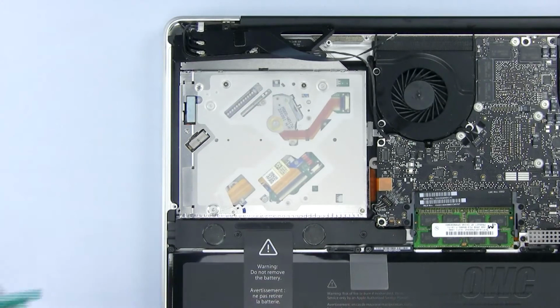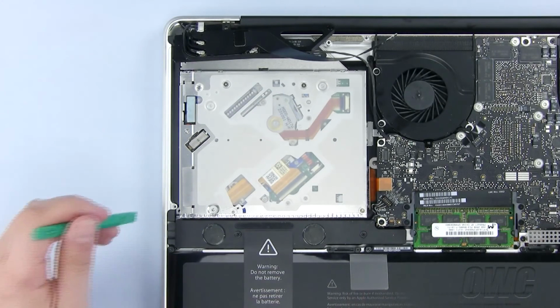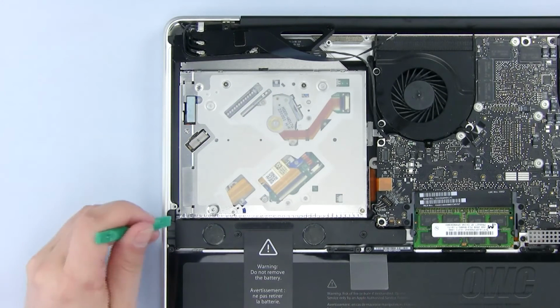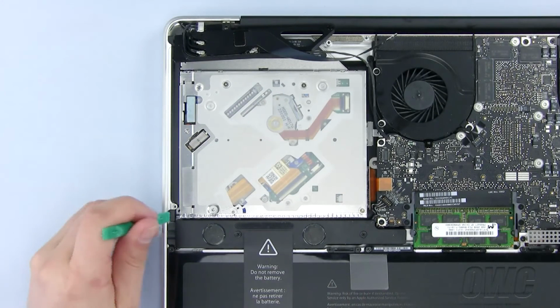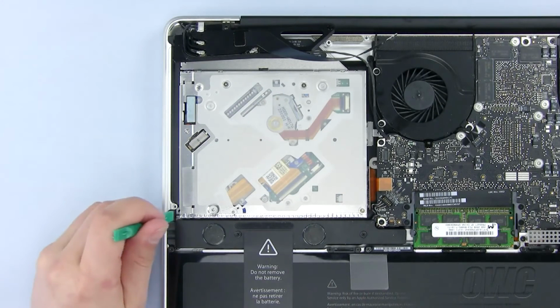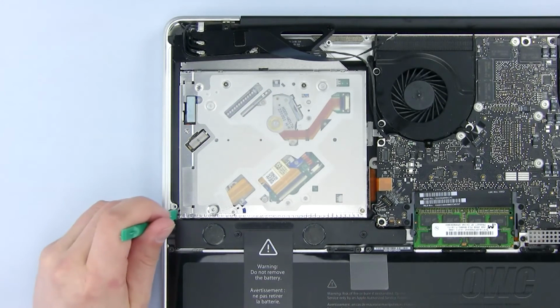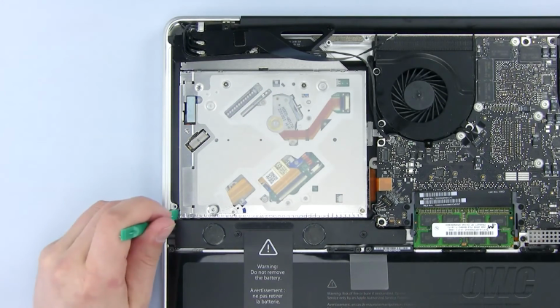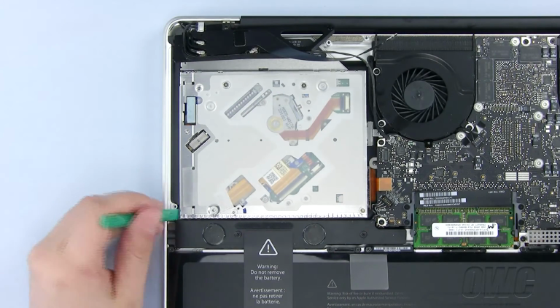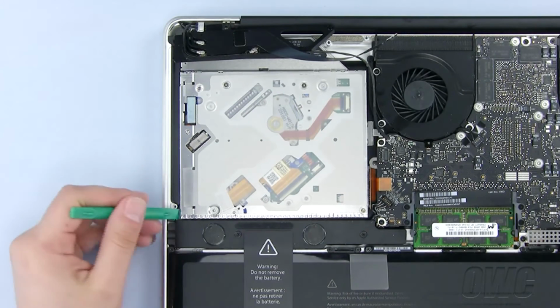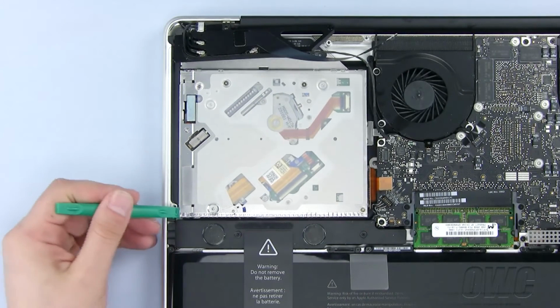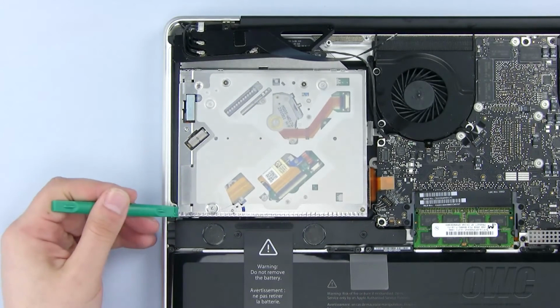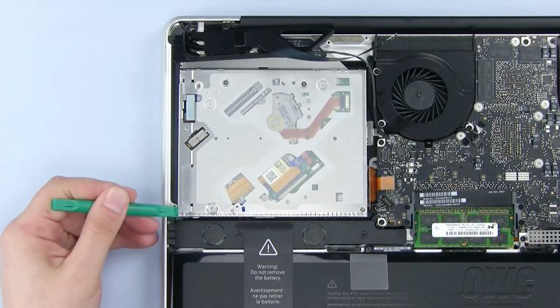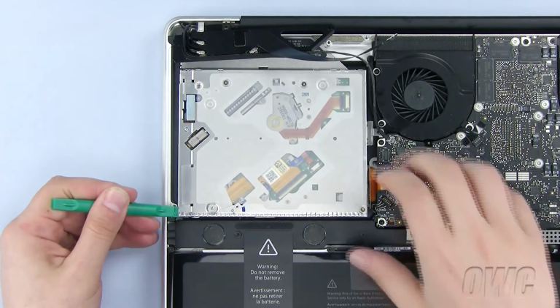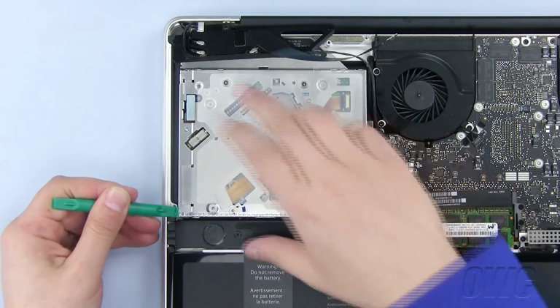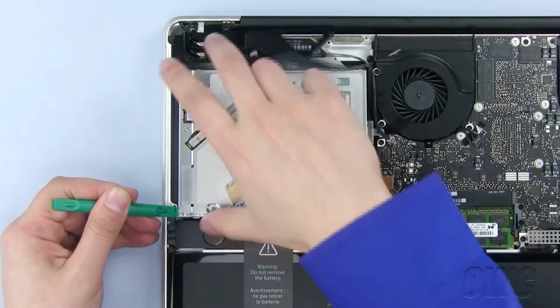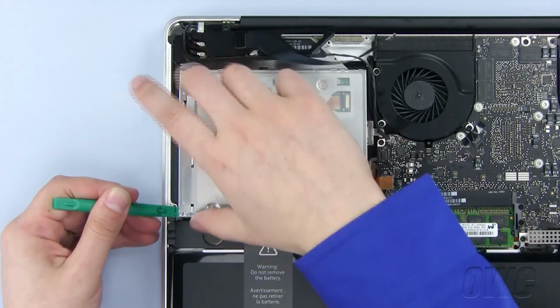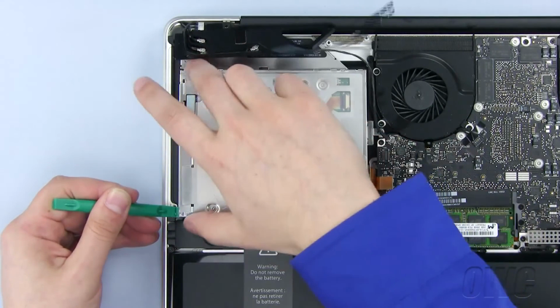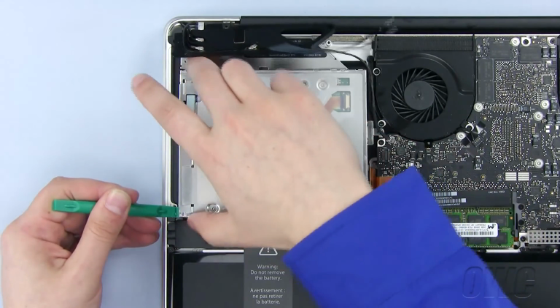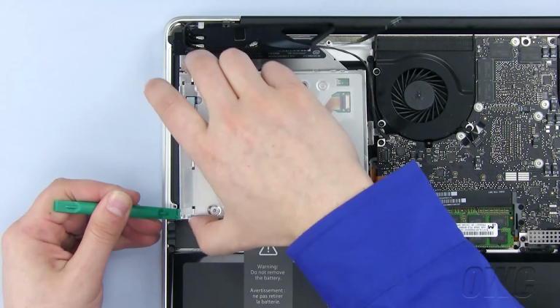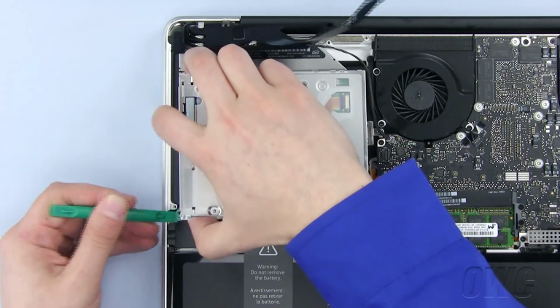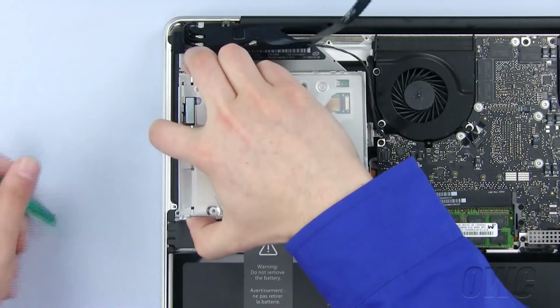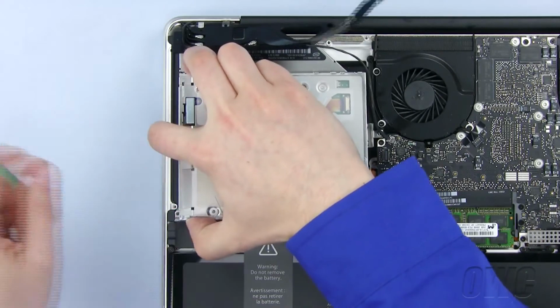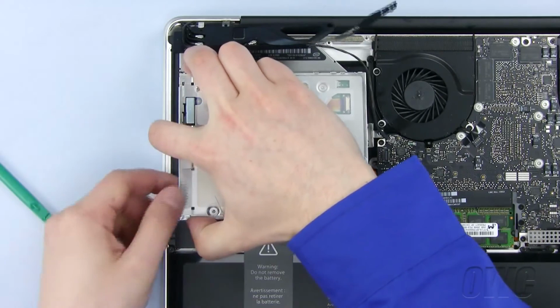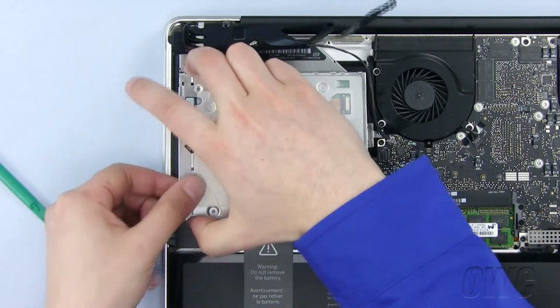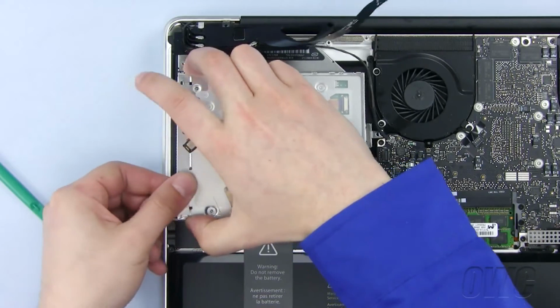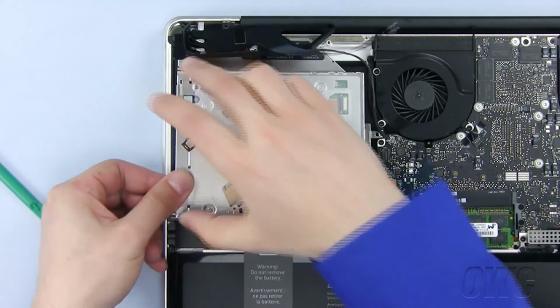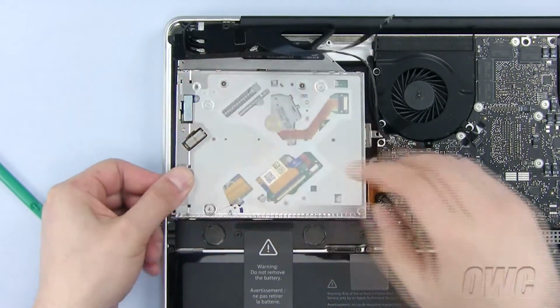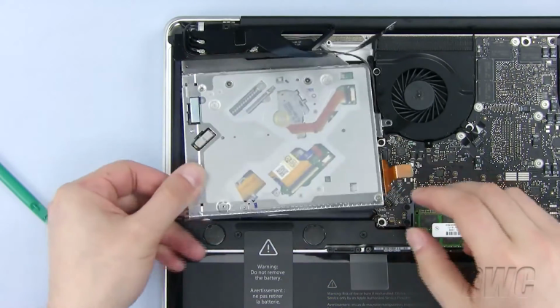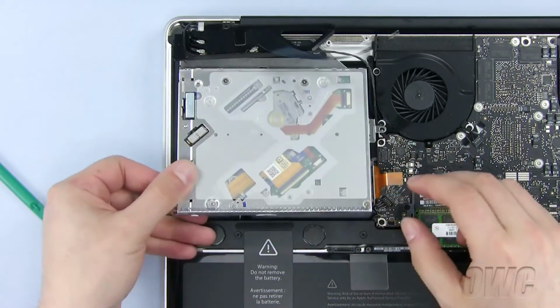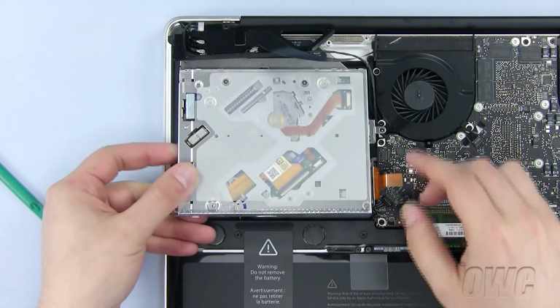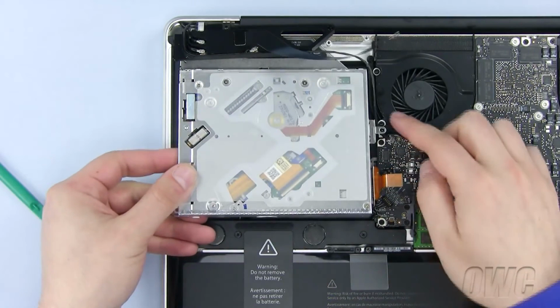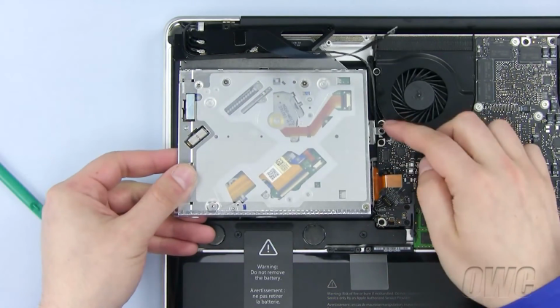Now, use your nylon pry tool to lift one end of the optical drive and pull it free, being careful of this wire.